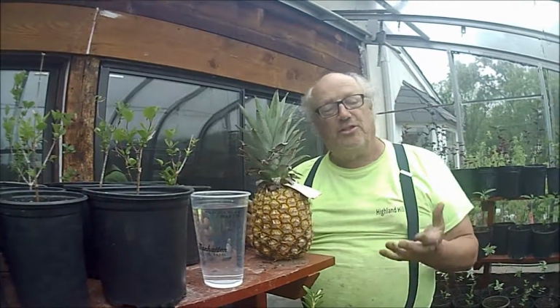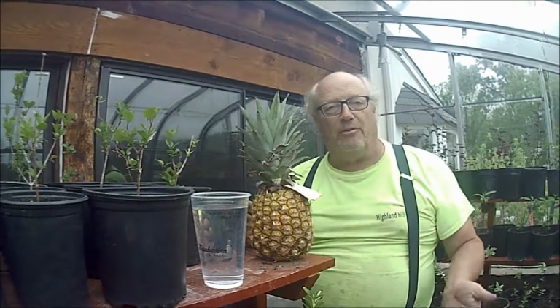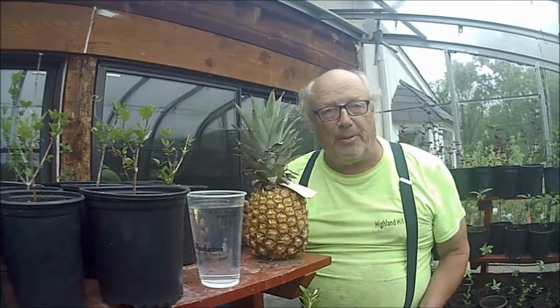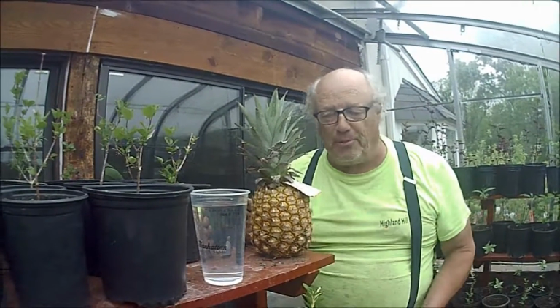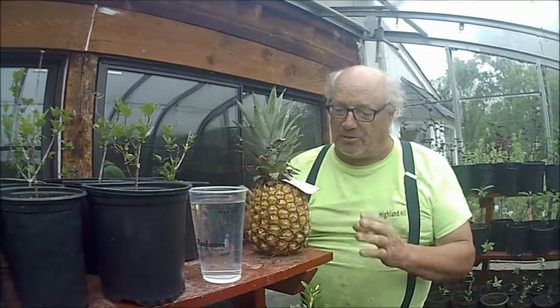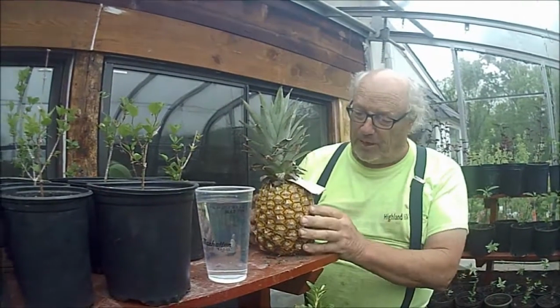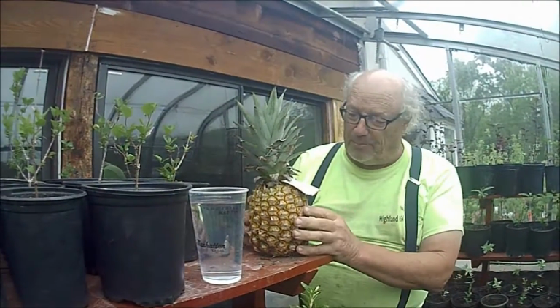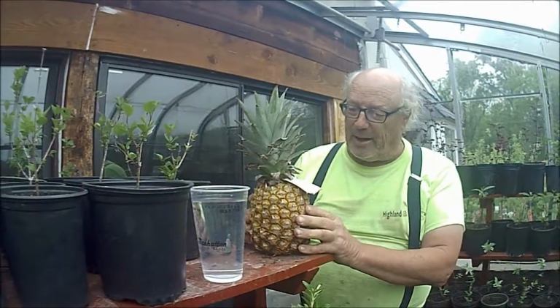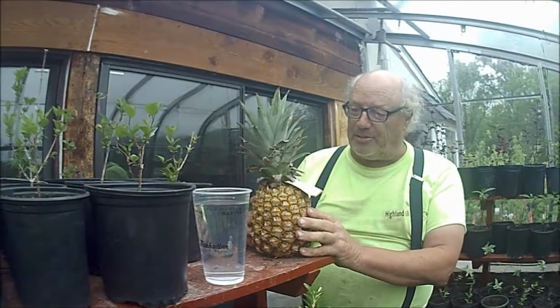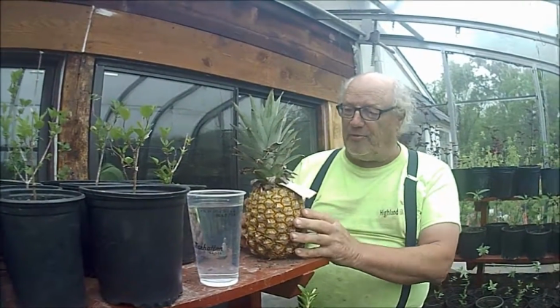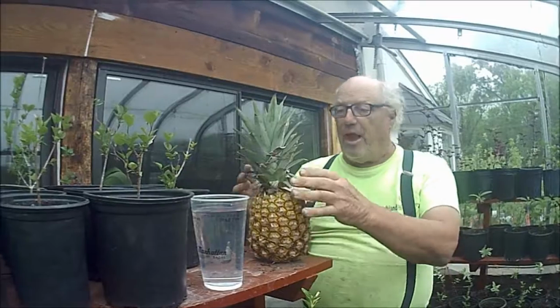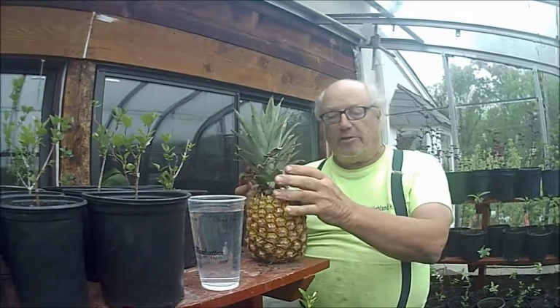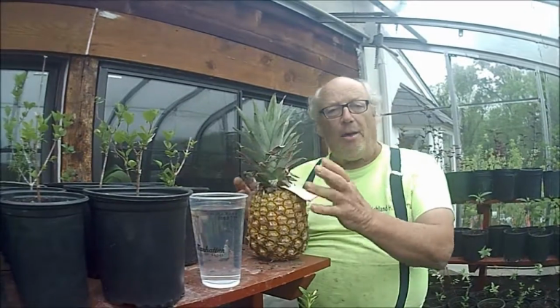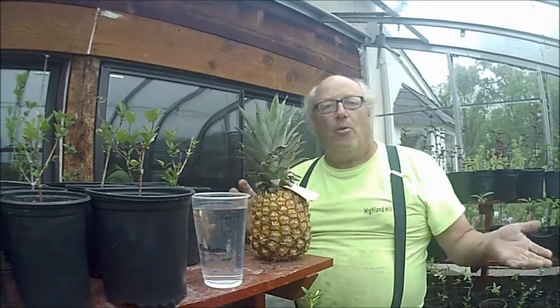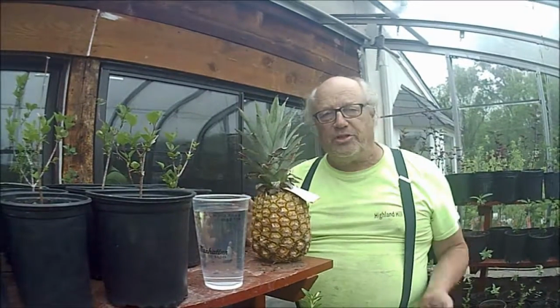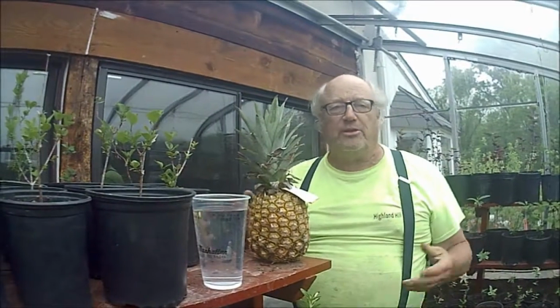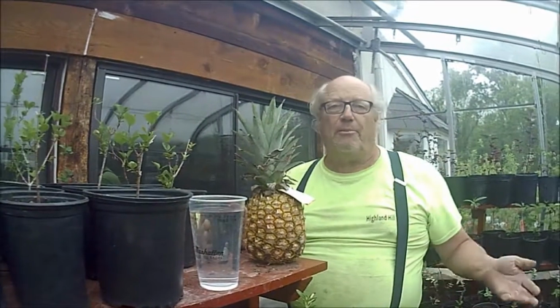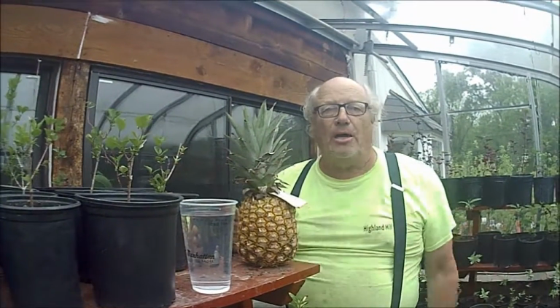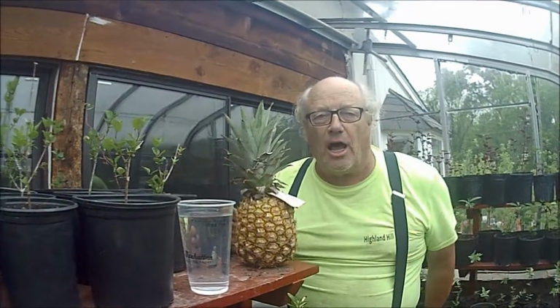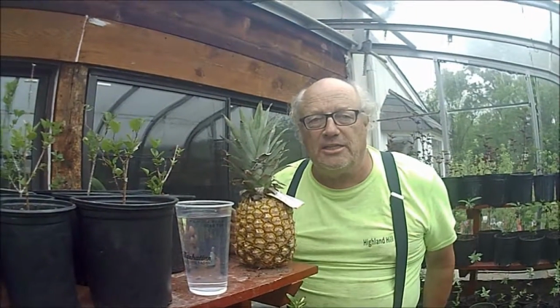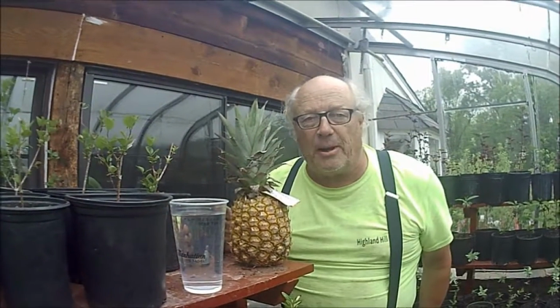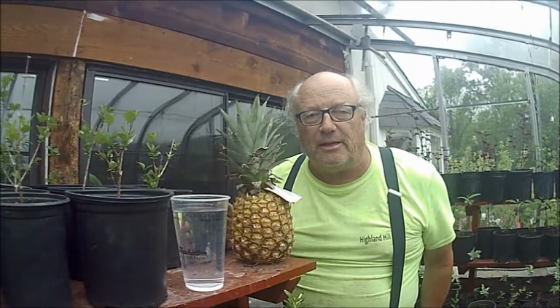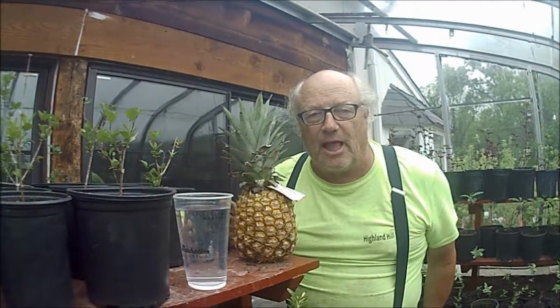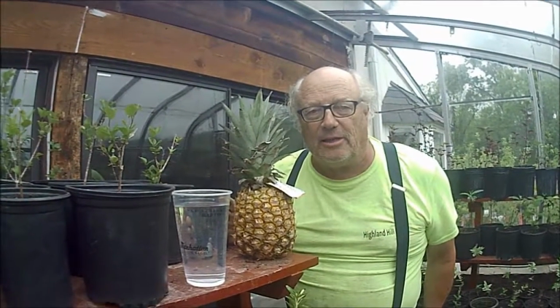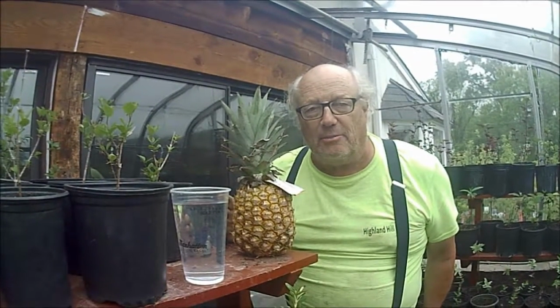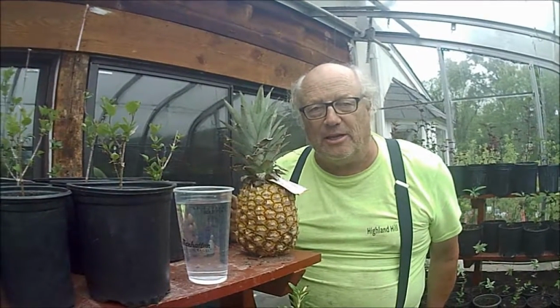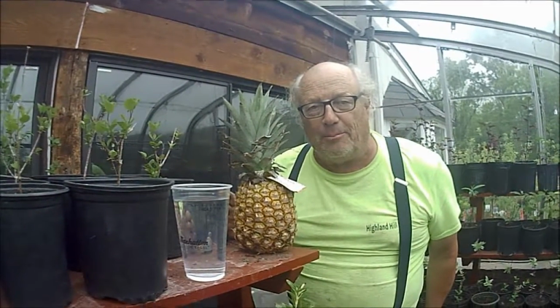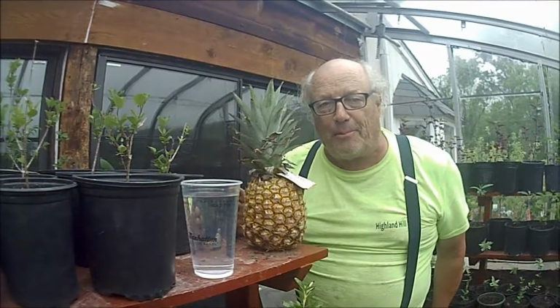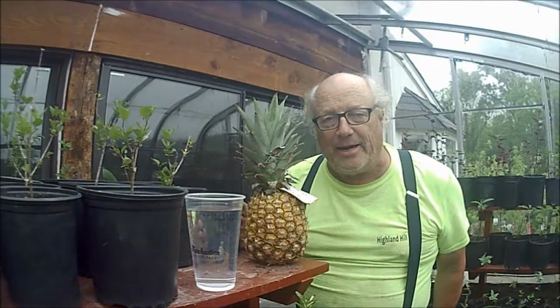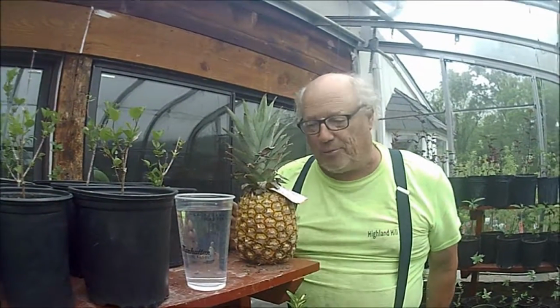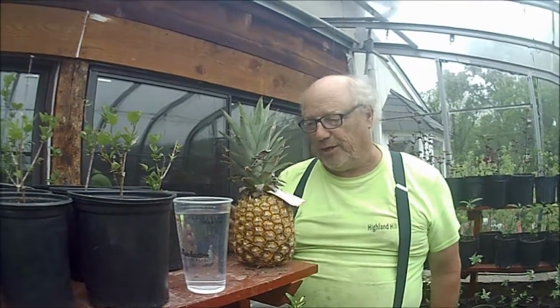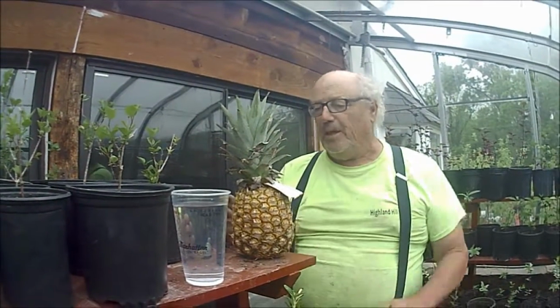And this is like a repeat process. We'll eat the pineapple itself, and the top we'll sell to some unsuspecting client that comes in here to buy a pineapple tree.